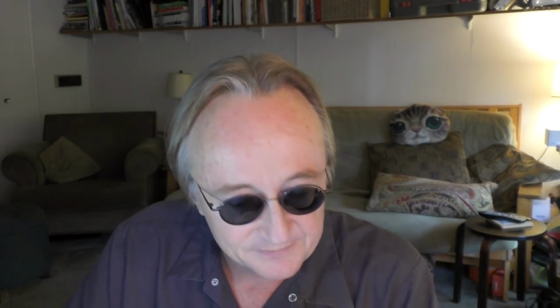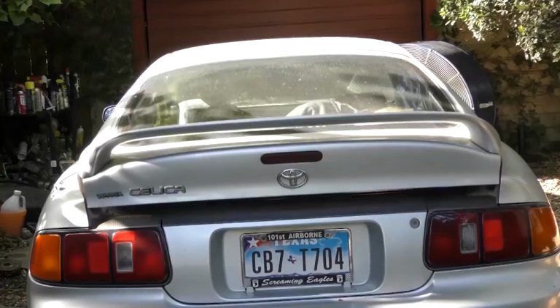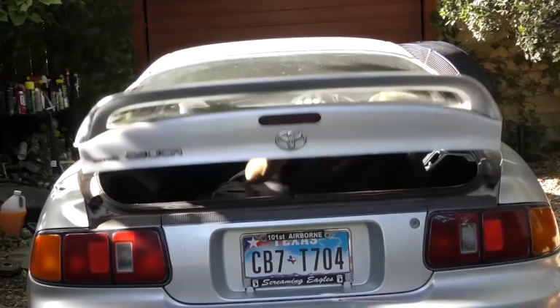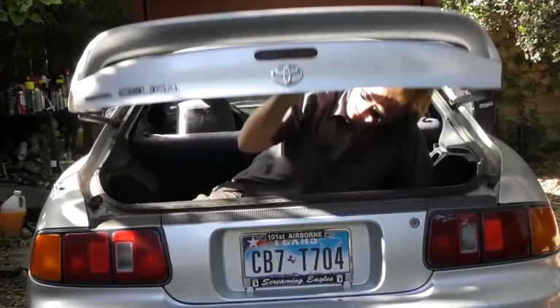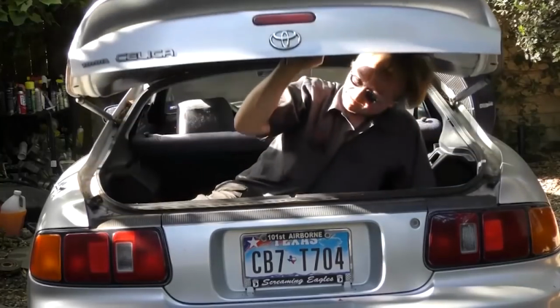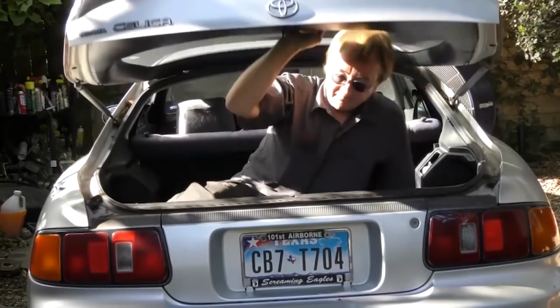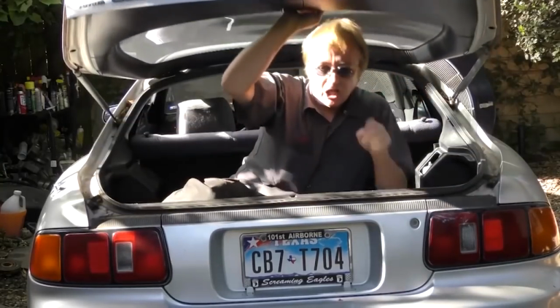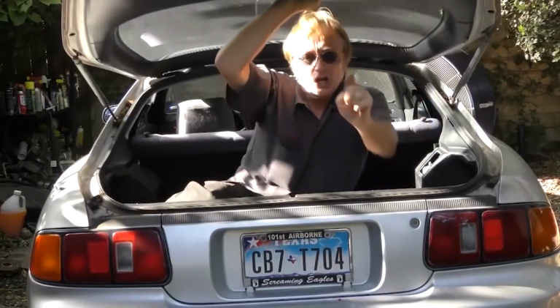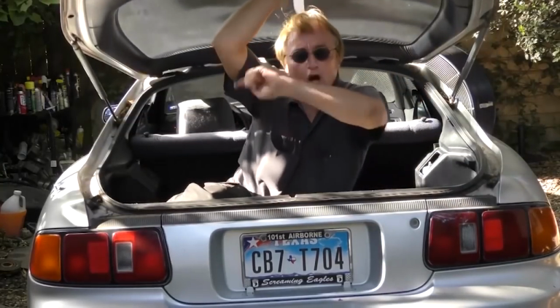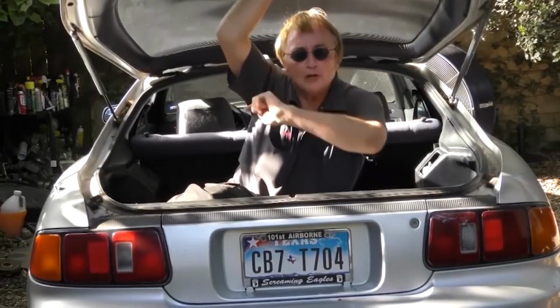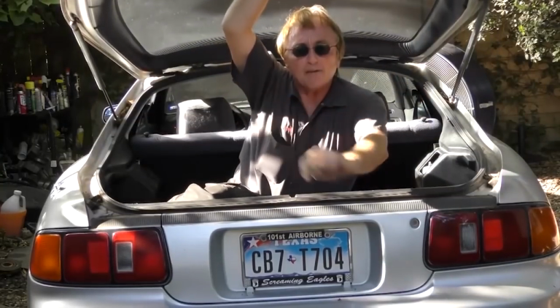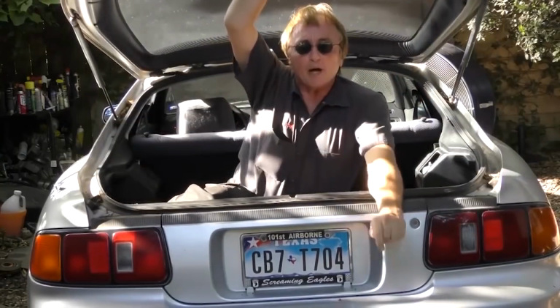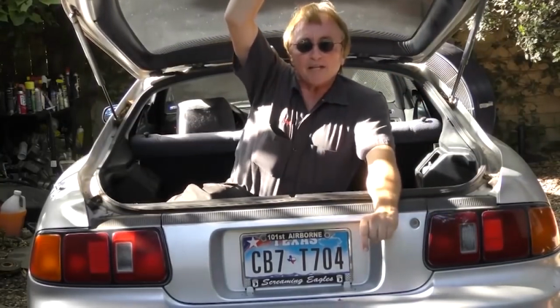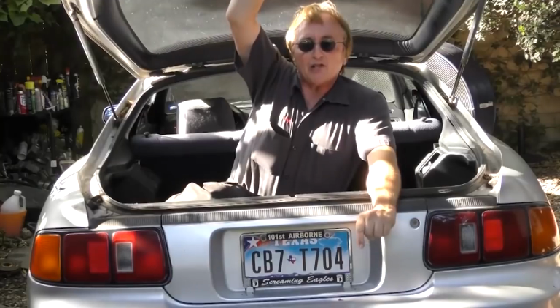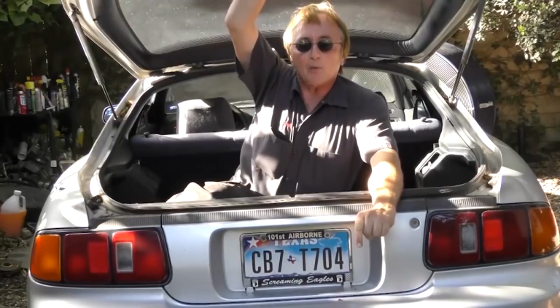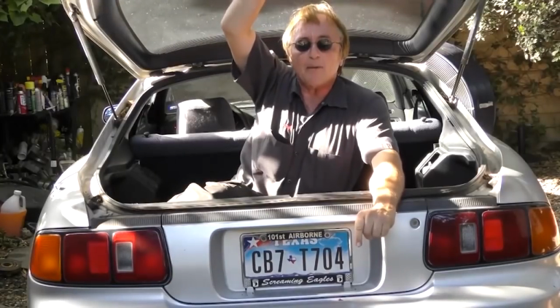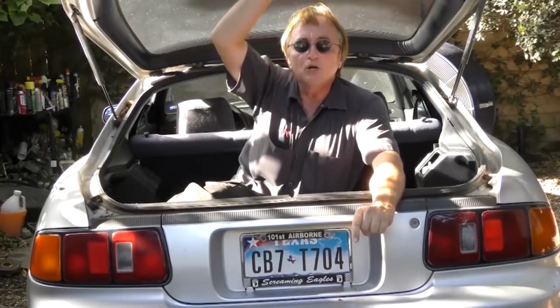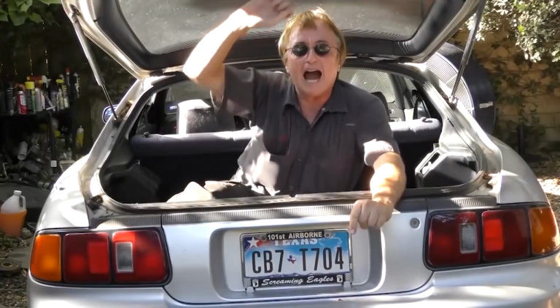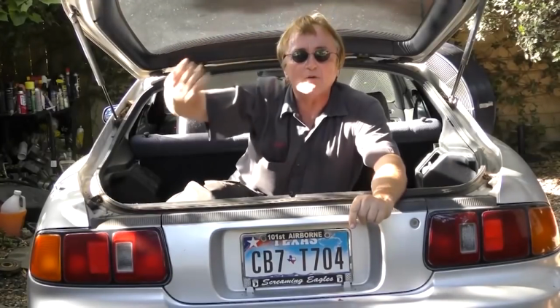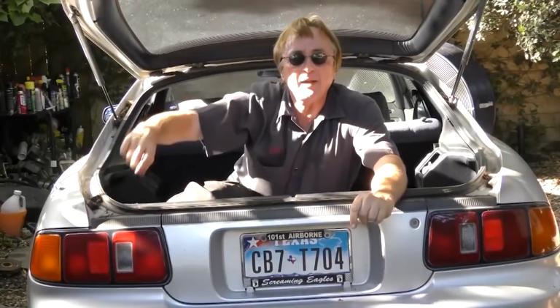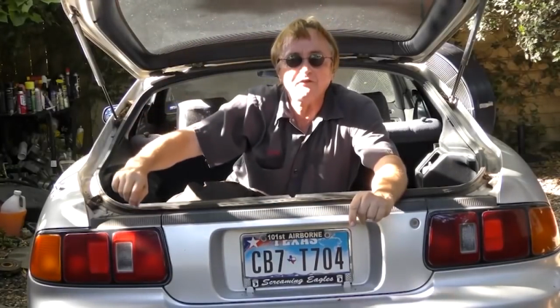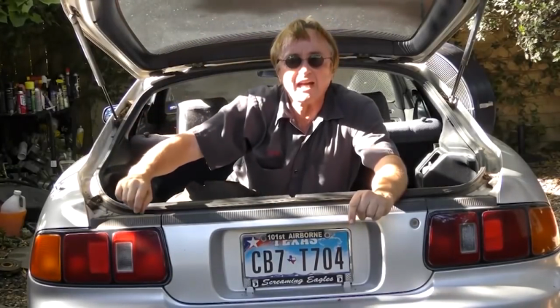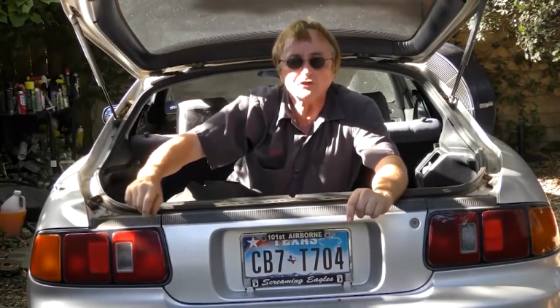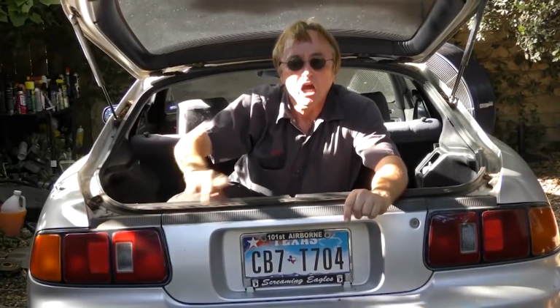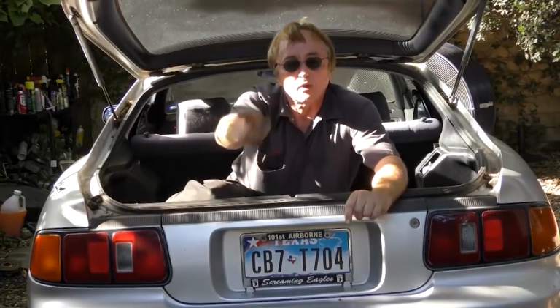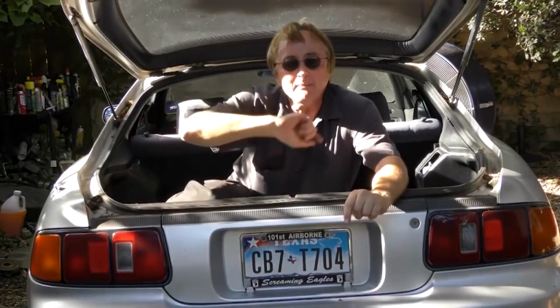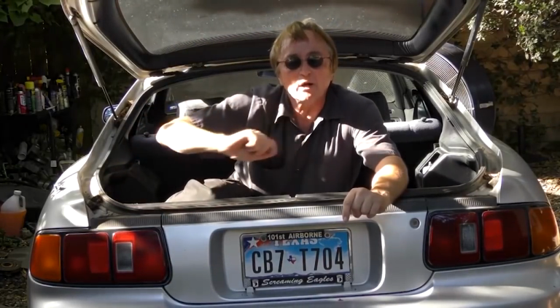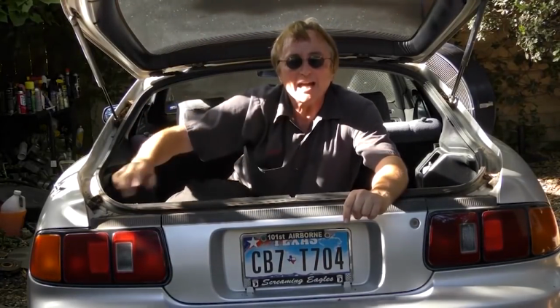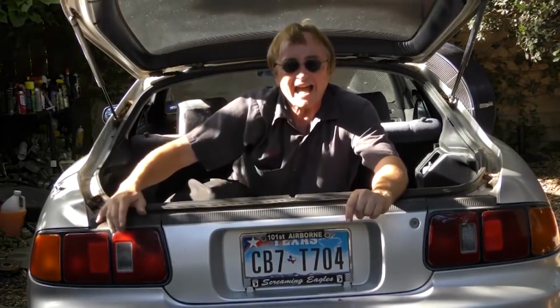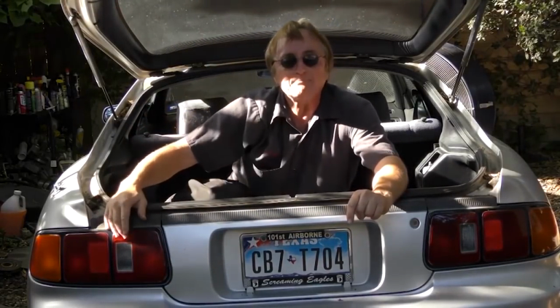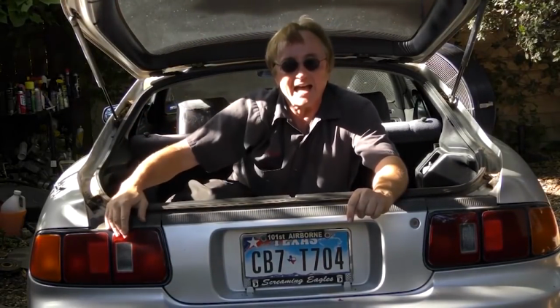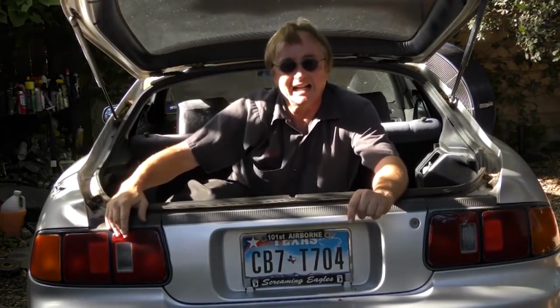If you never want to miss another one of my new car repair videos, remember to ring that bell.